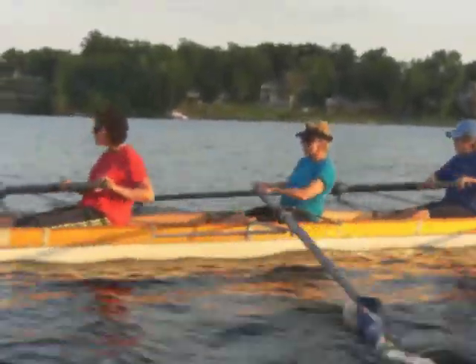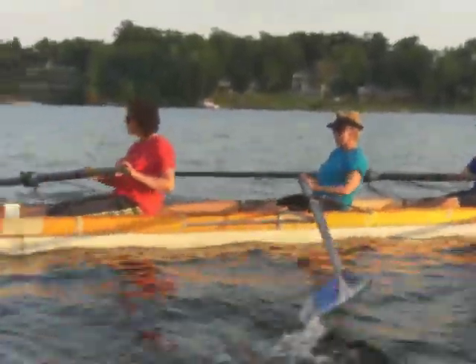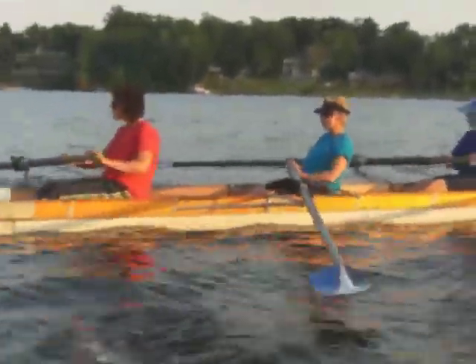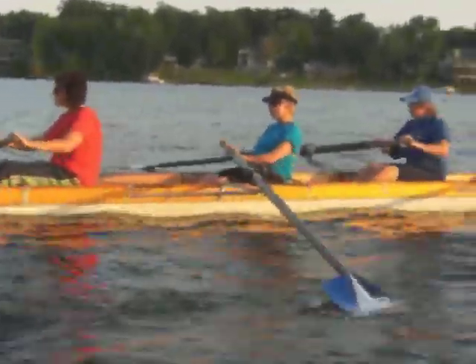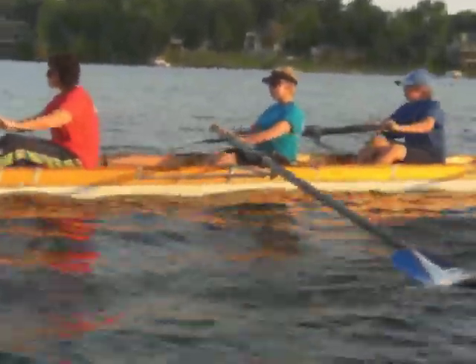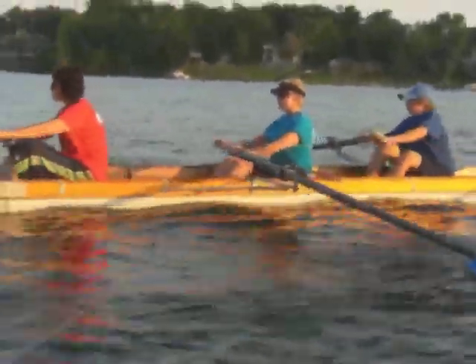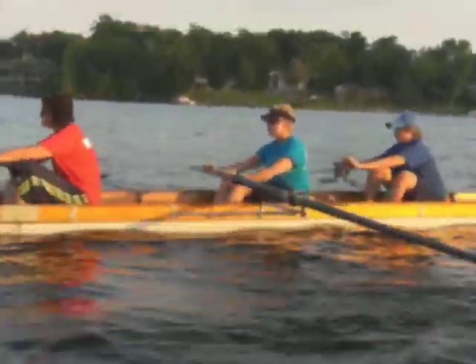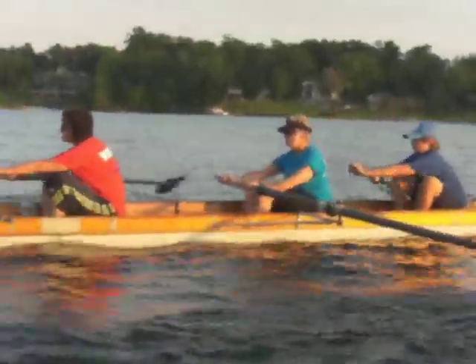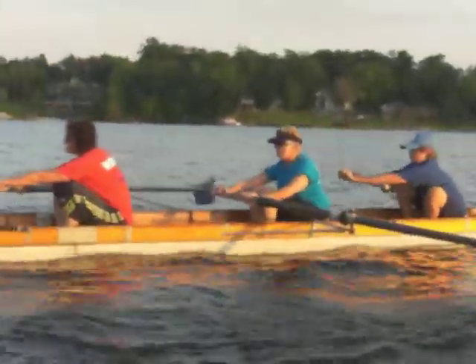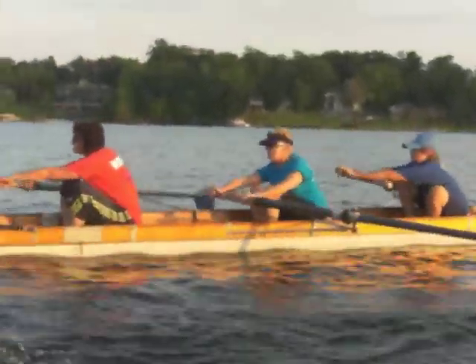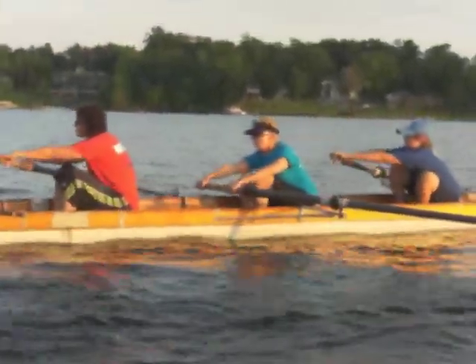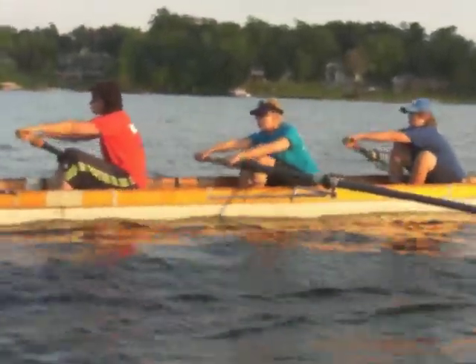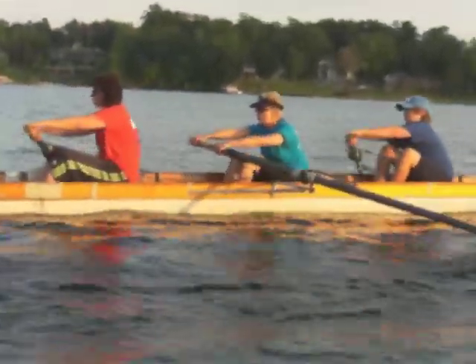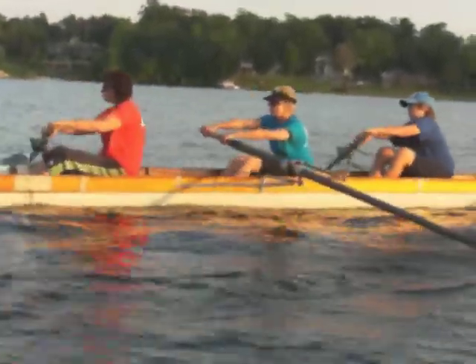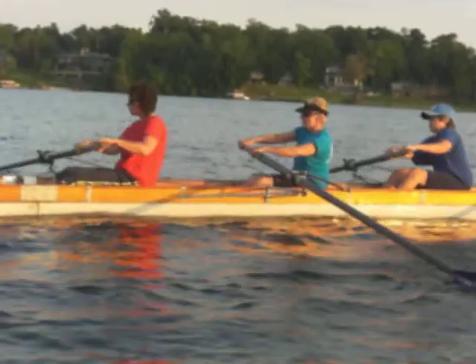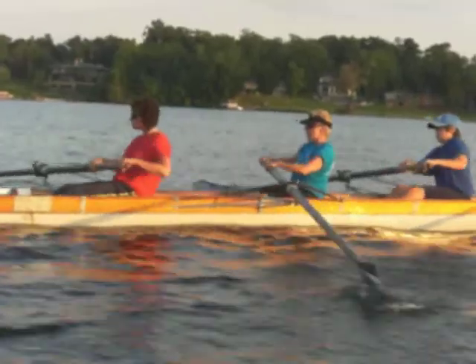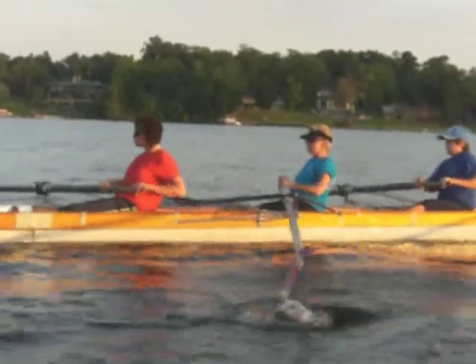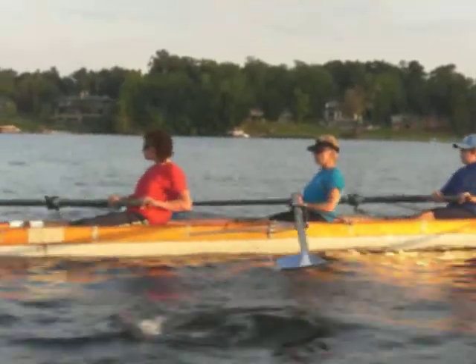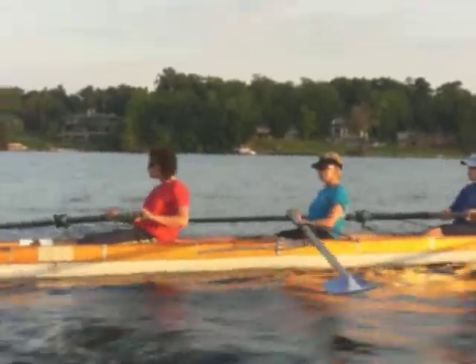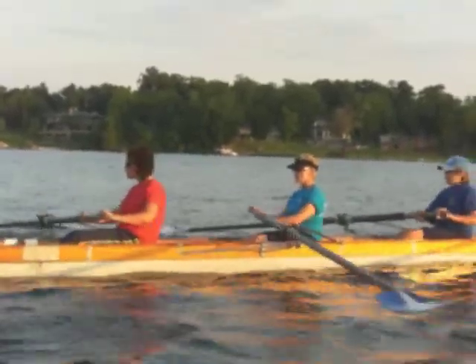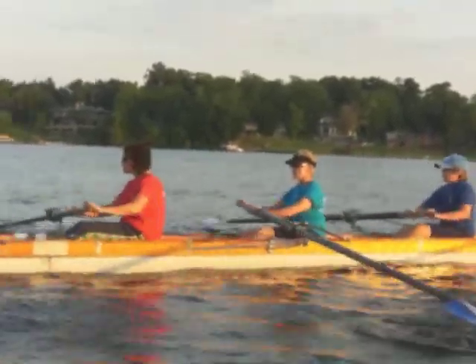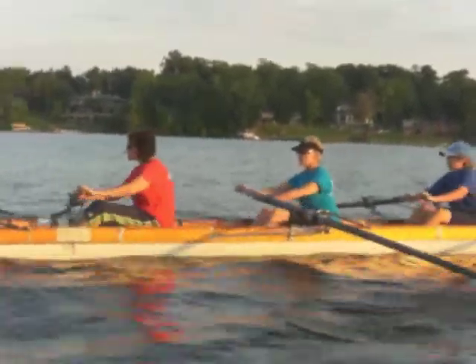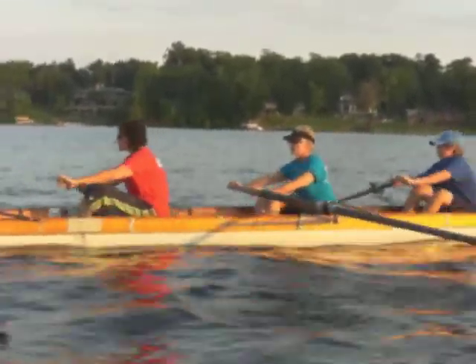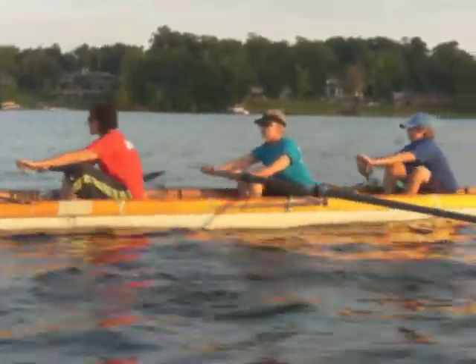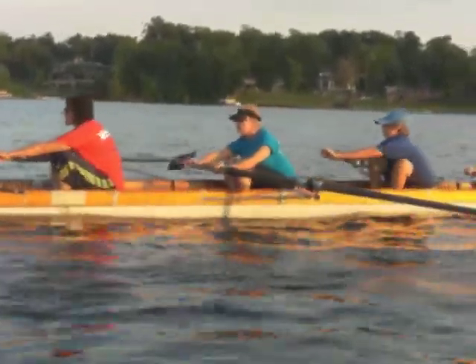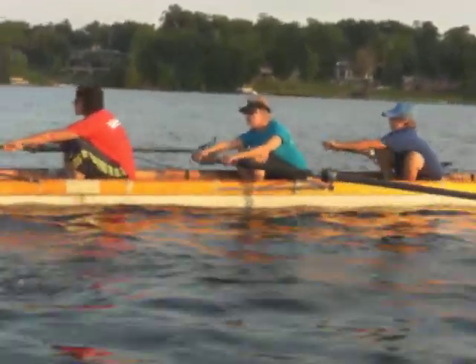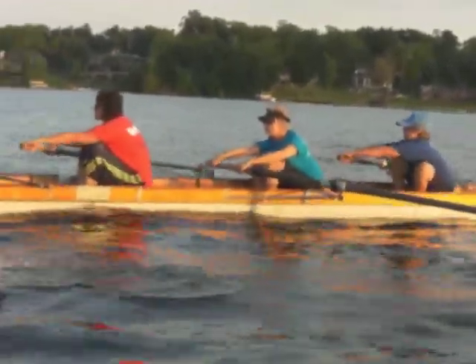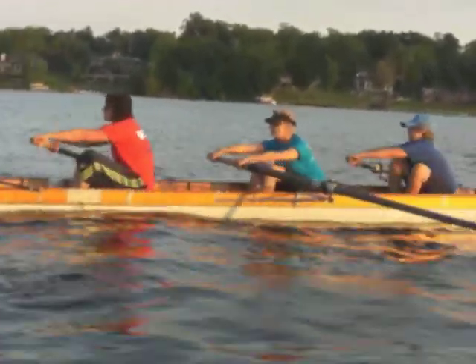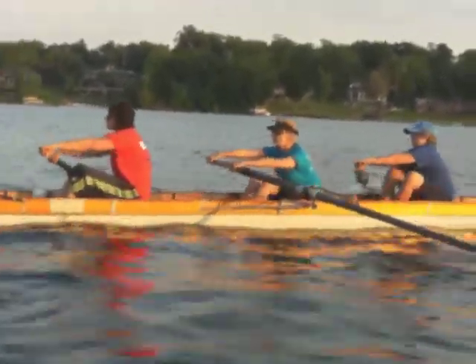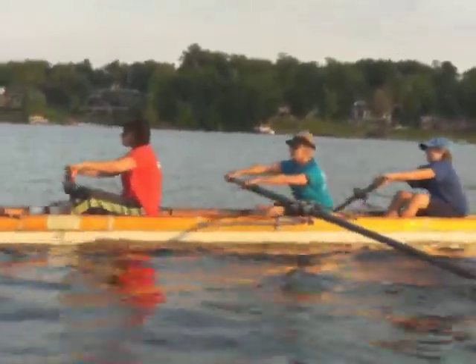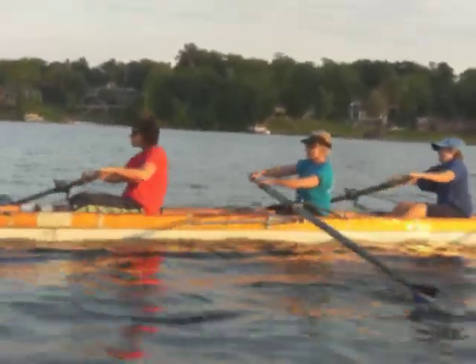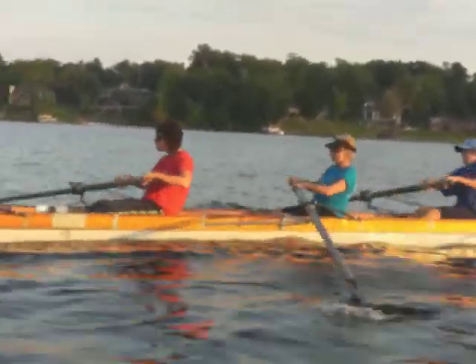So keeping the shoulders up at the catch. Chin up.